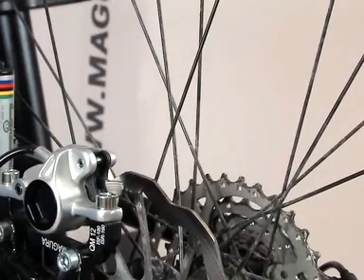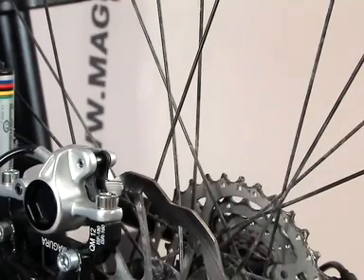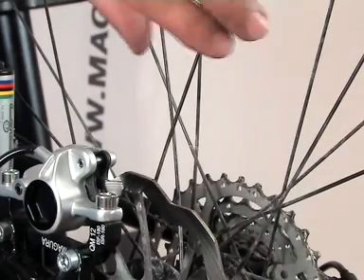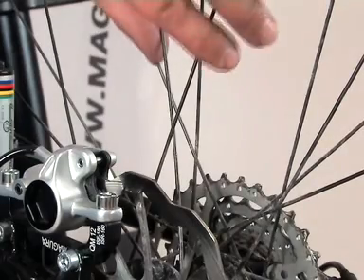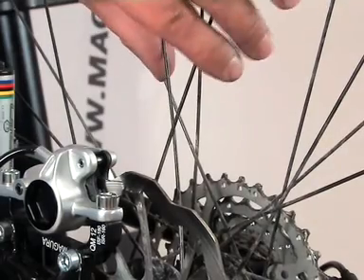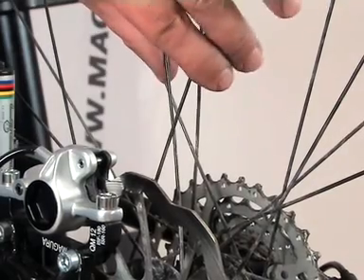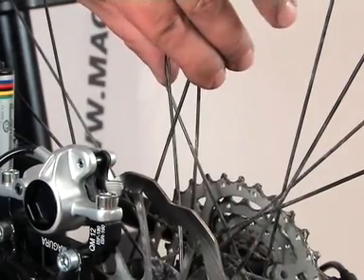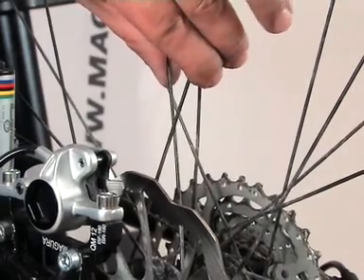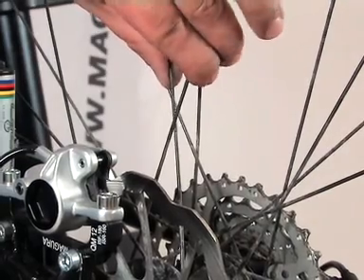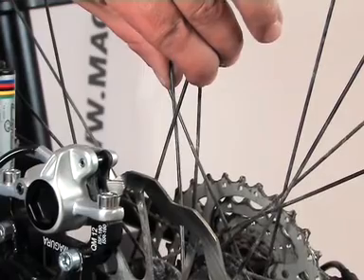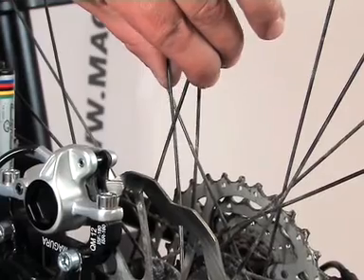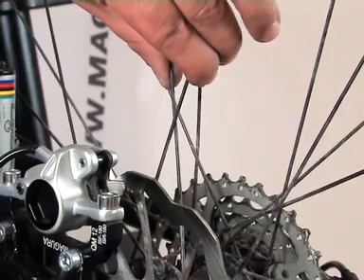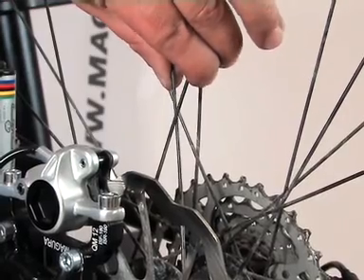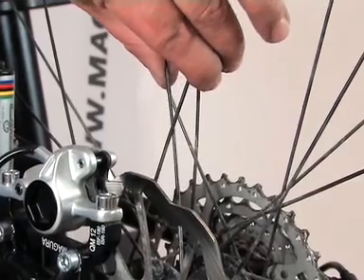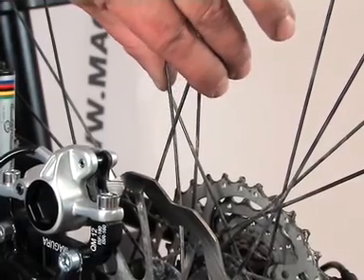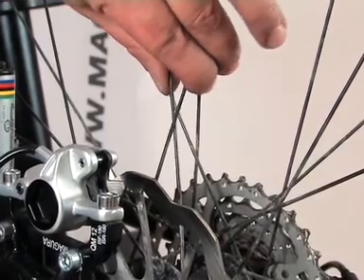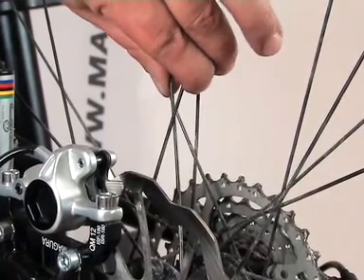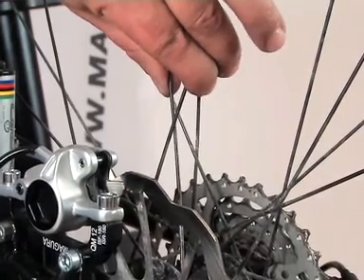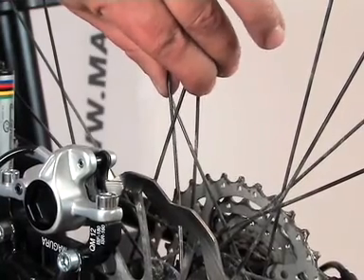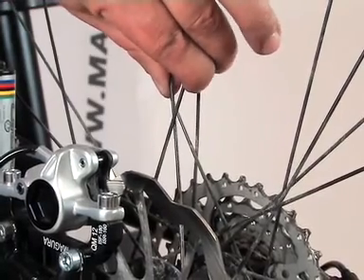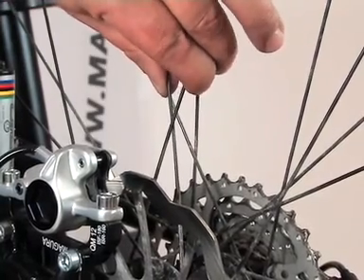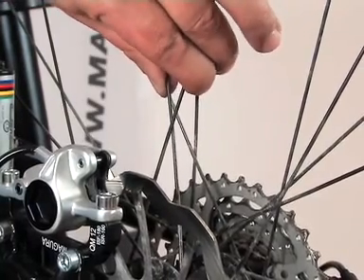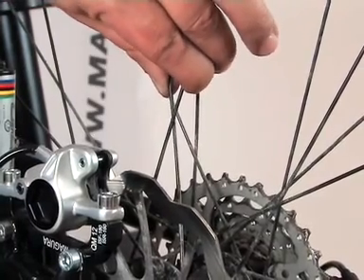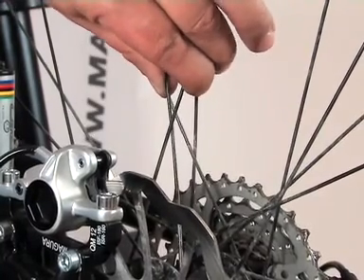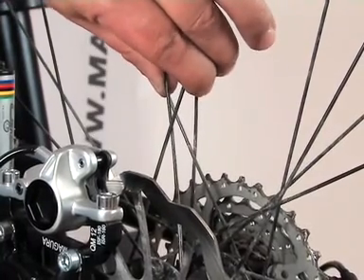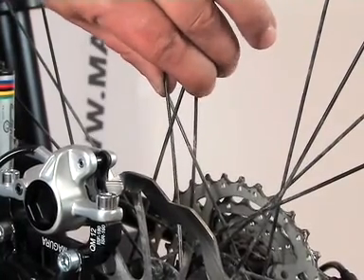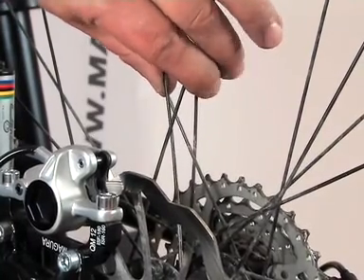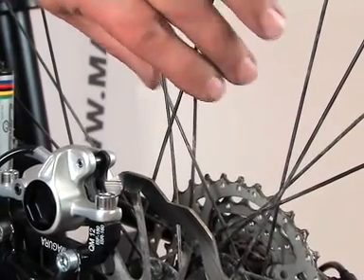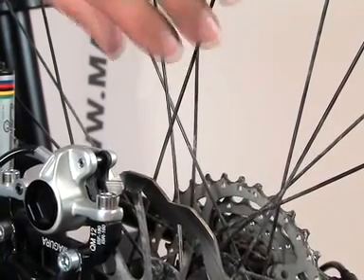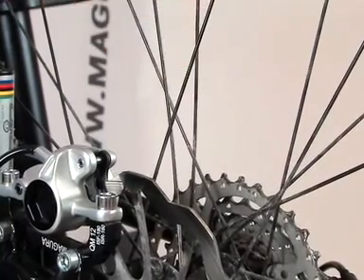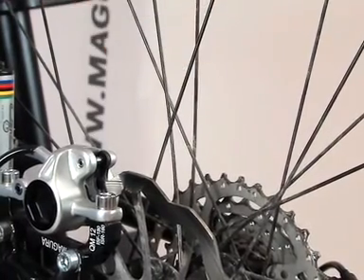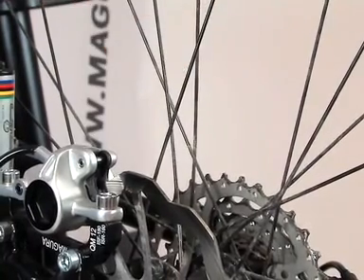Spoke tension on disc wheels should be checked regularly, as loose or unevenly tensioned spokes may lead to noisy vibrations during braking.